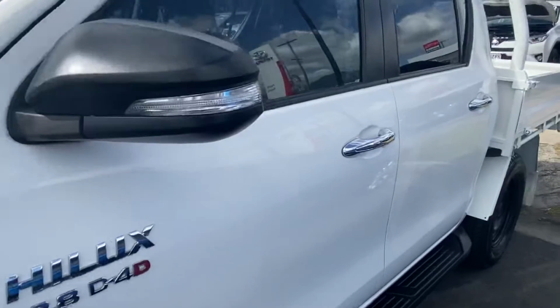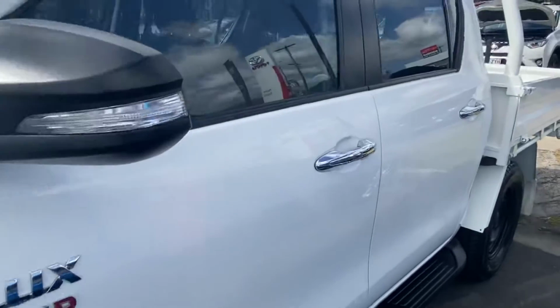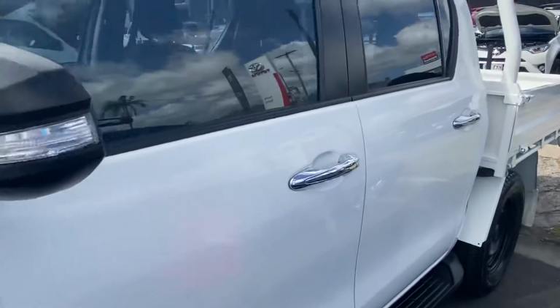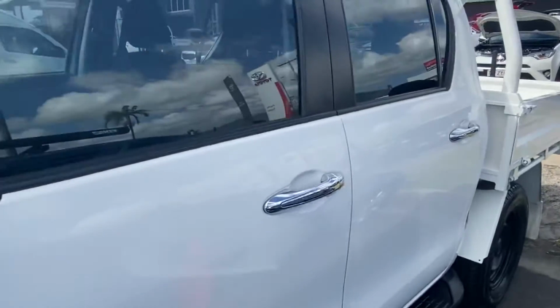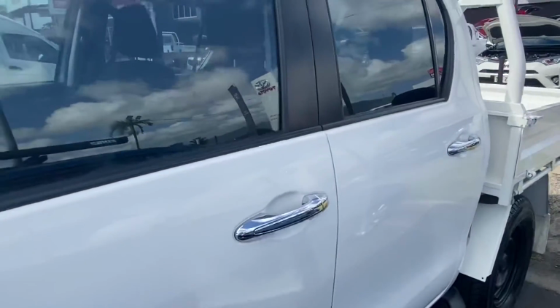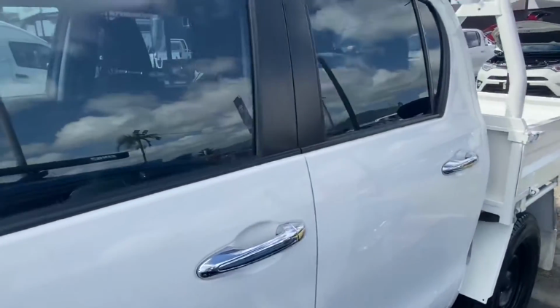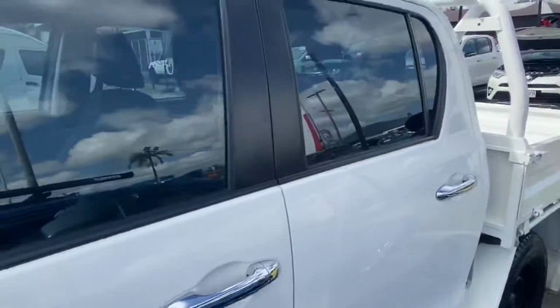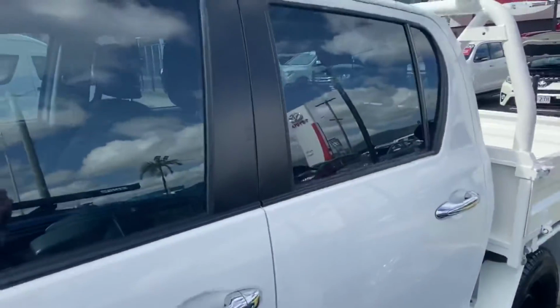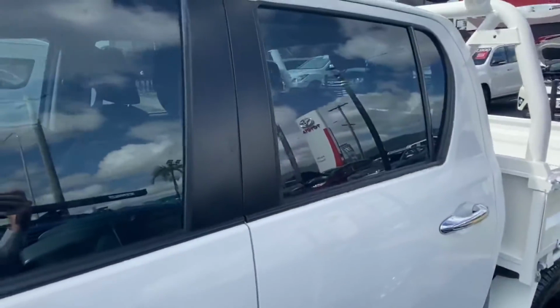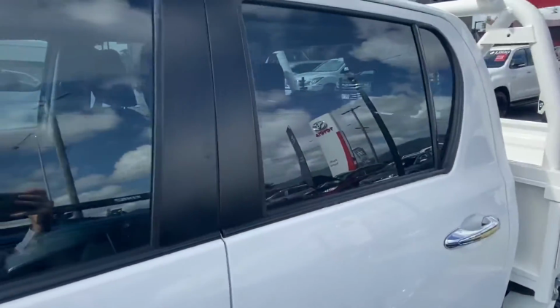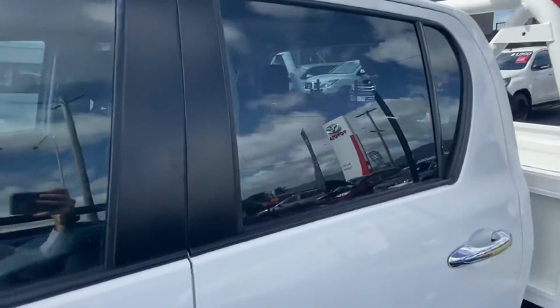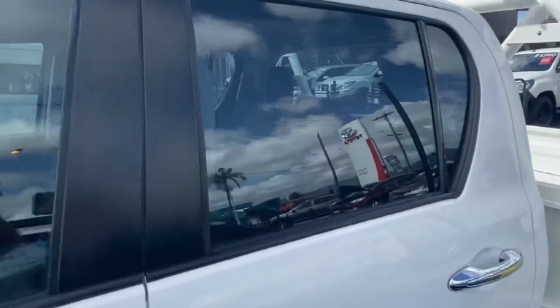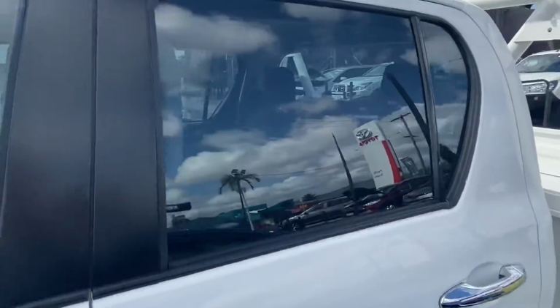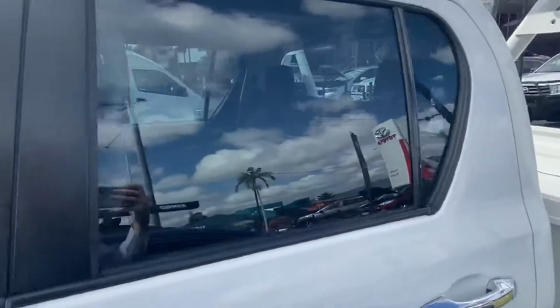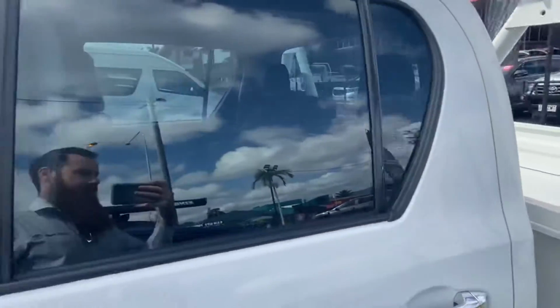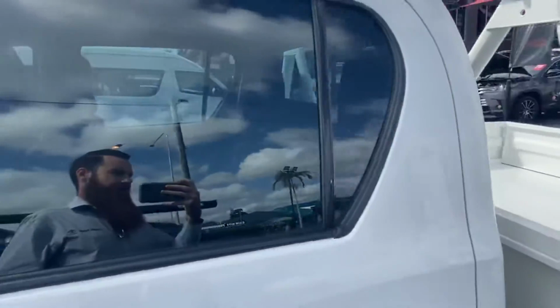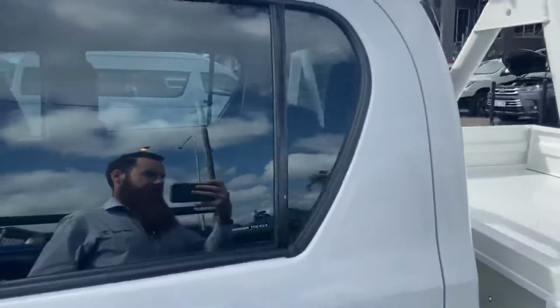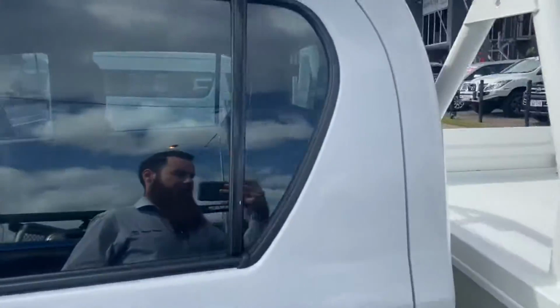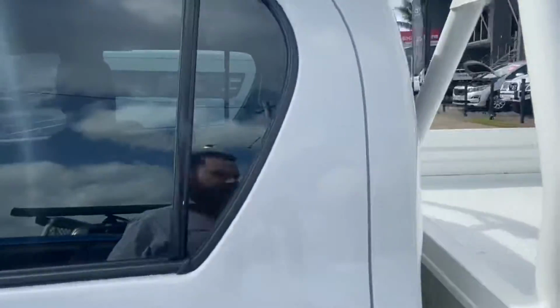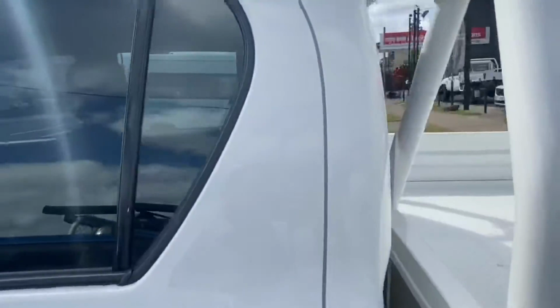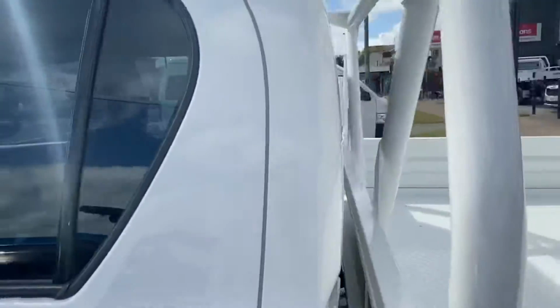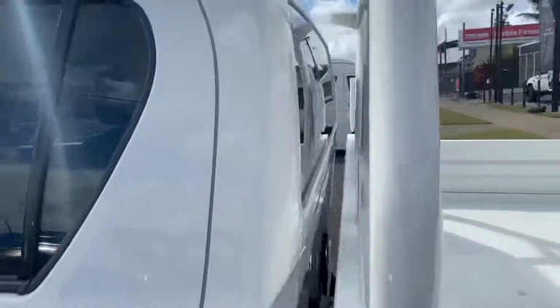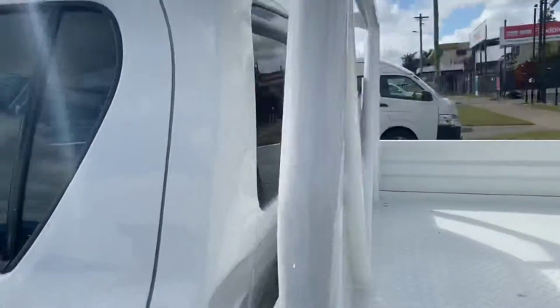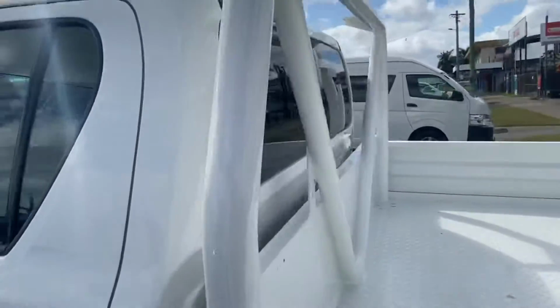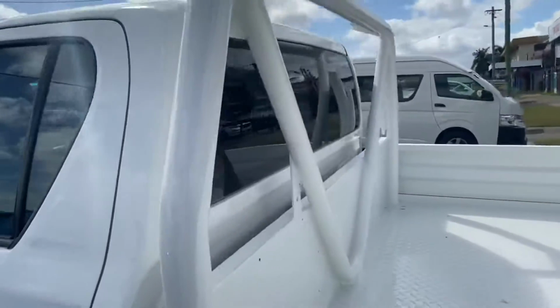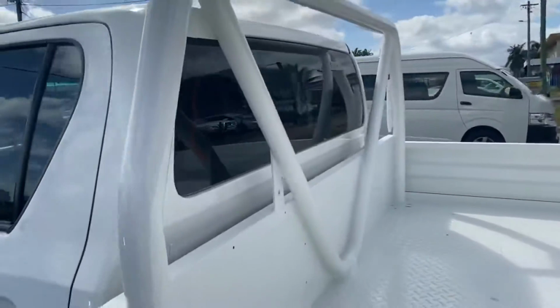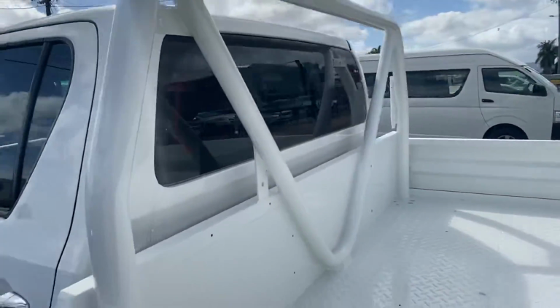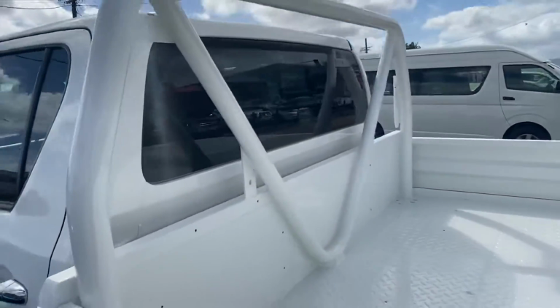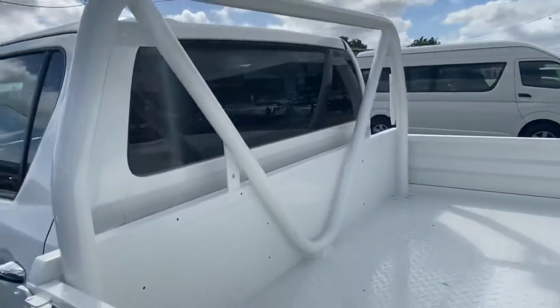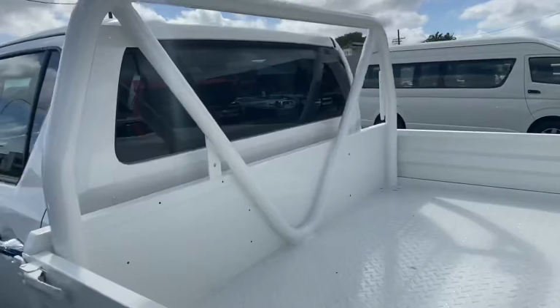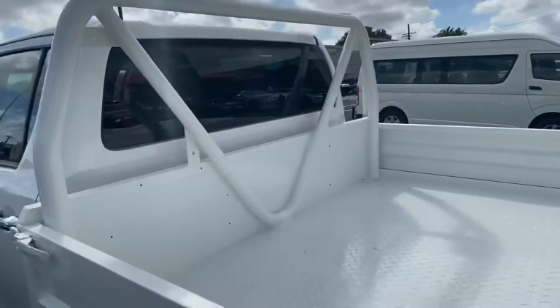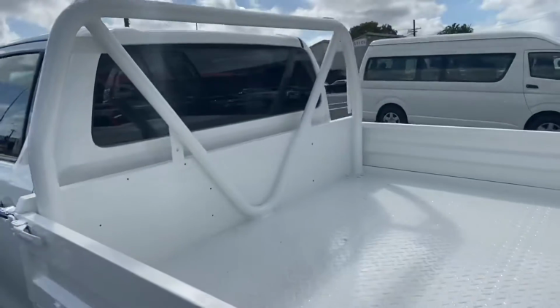We've had our window tint fitted all the way around — looks good.